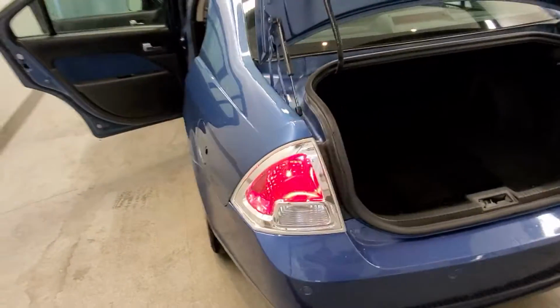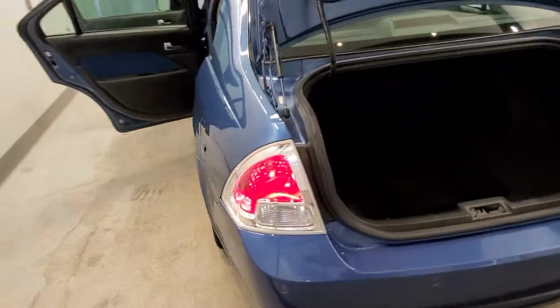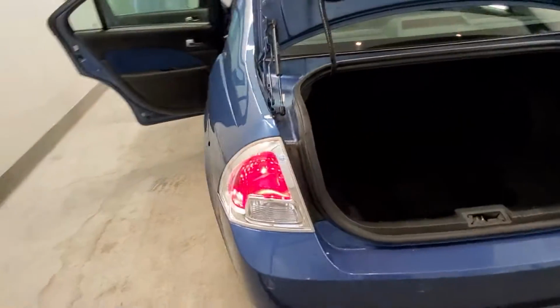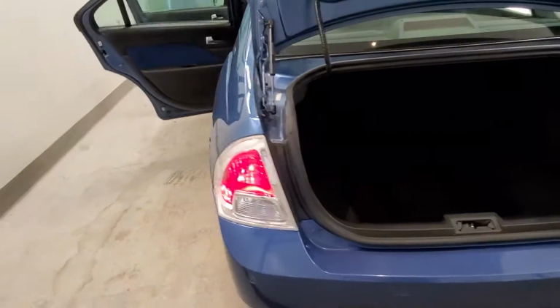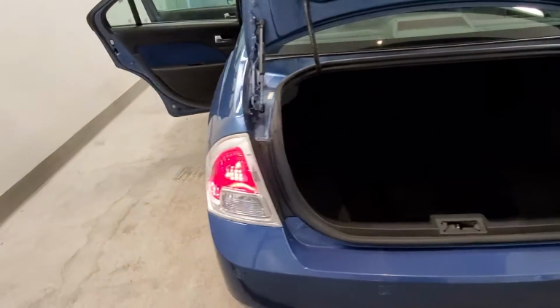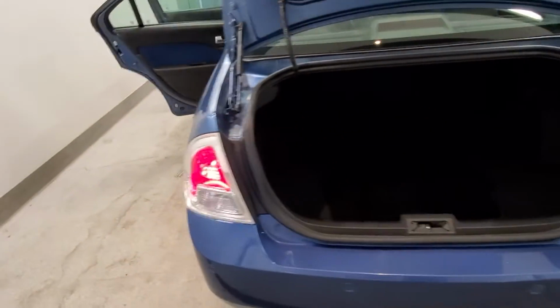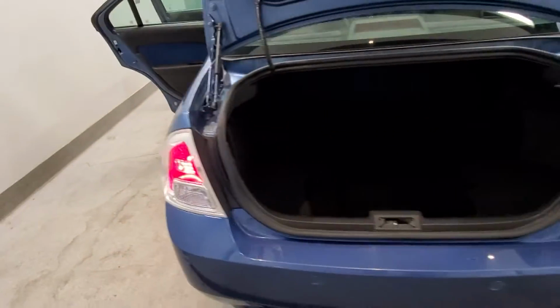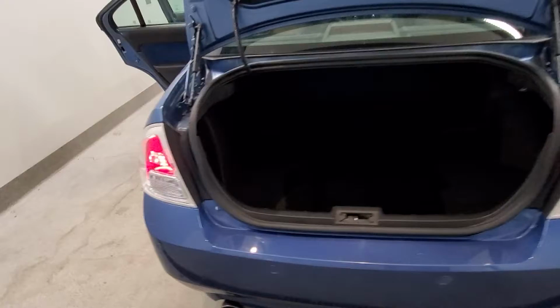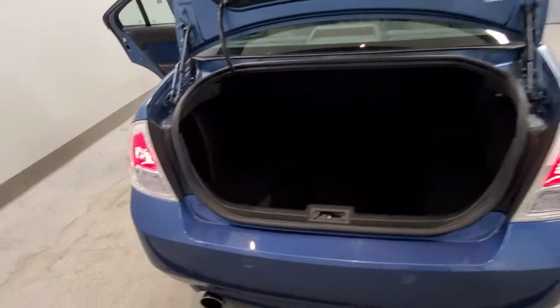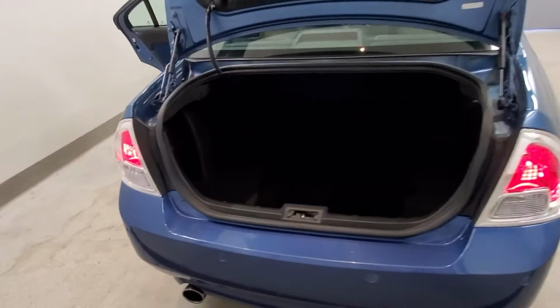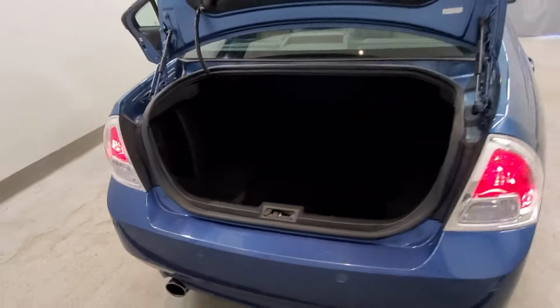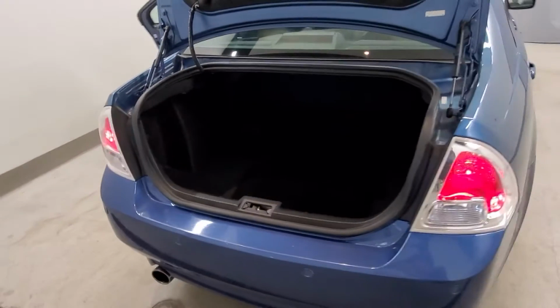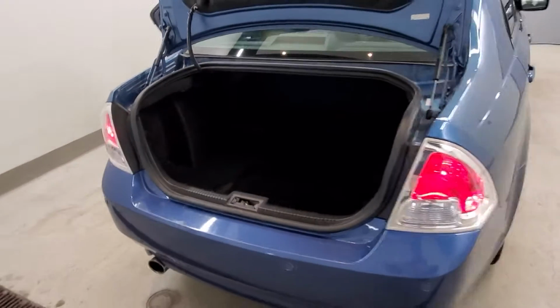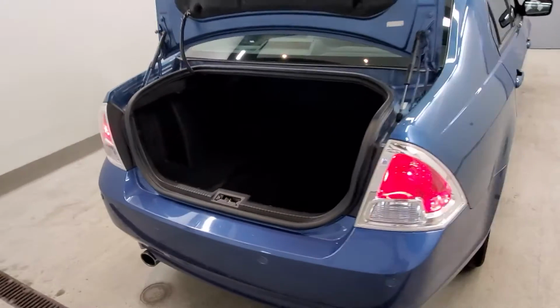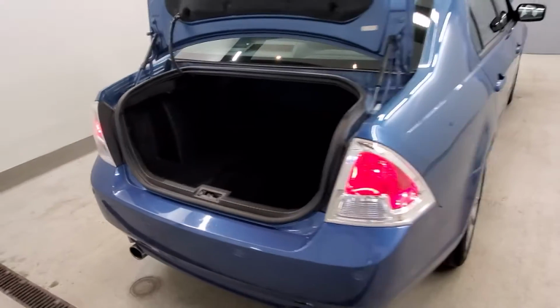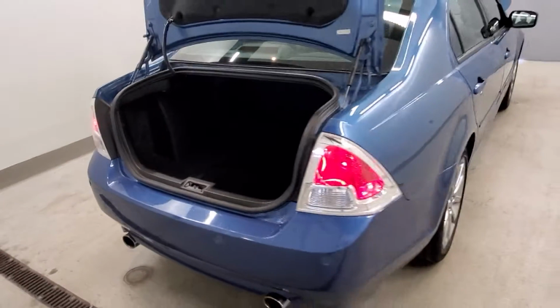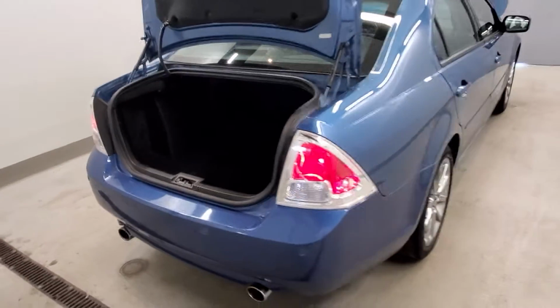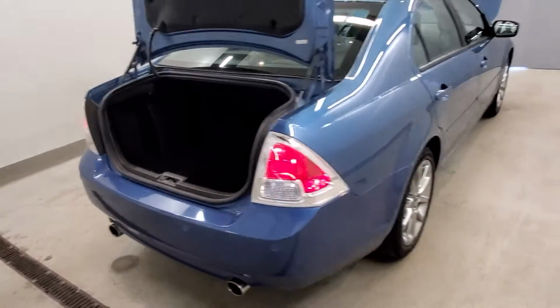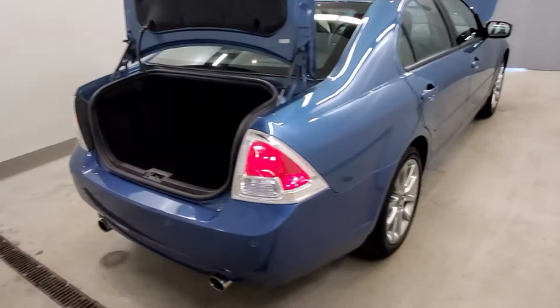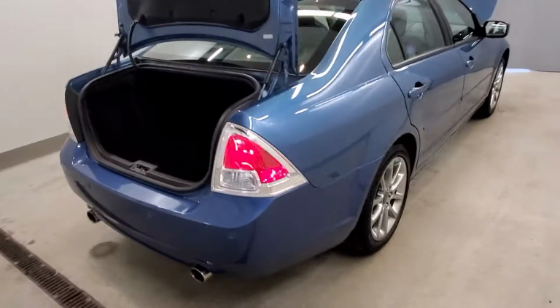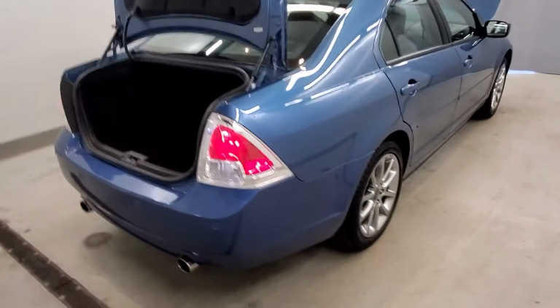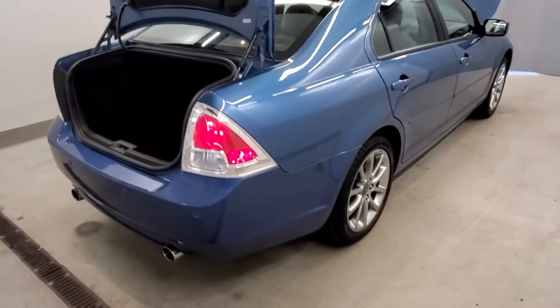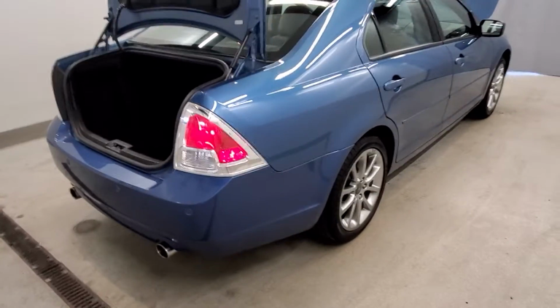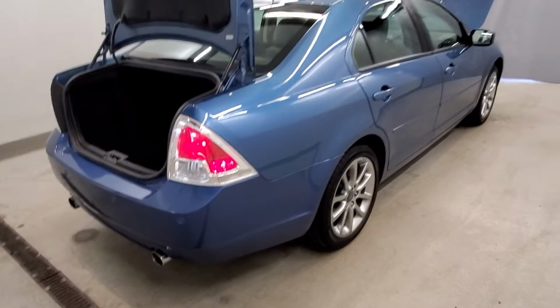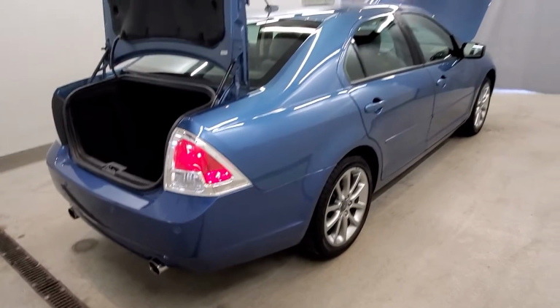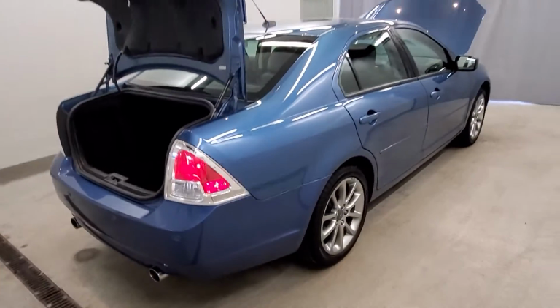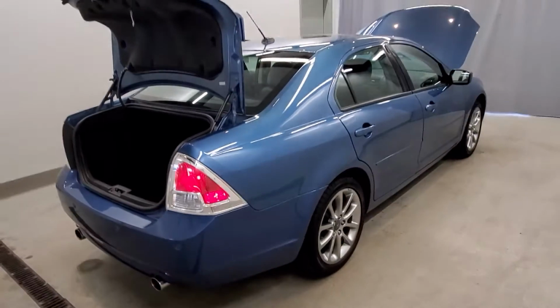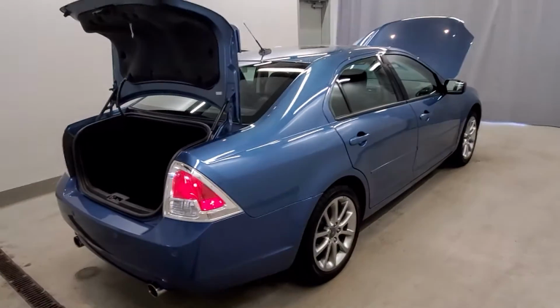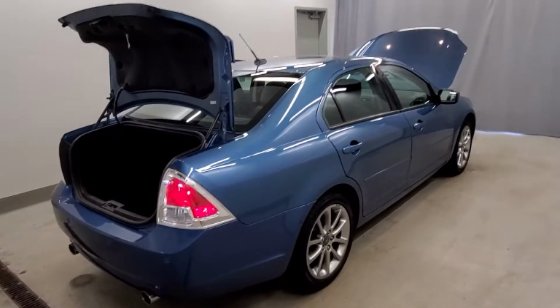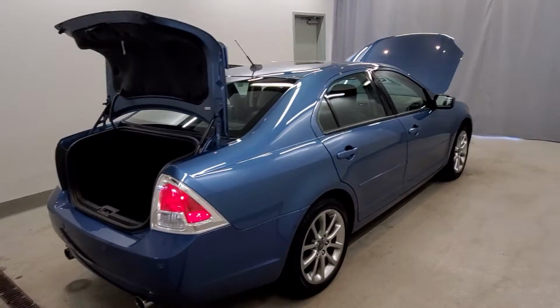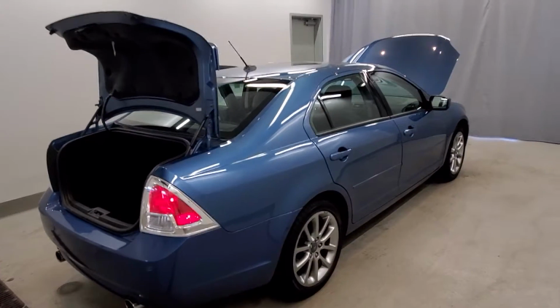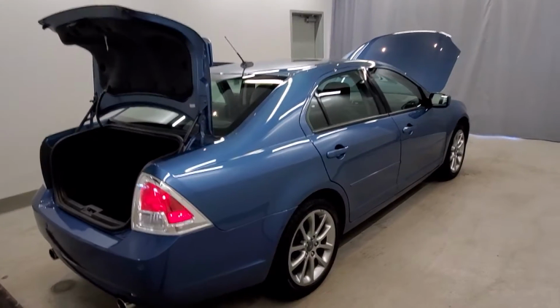Body color bumpers, body color side moldings with power door mirrors, heated door mirrors, and intermittent wipers with spoiler.